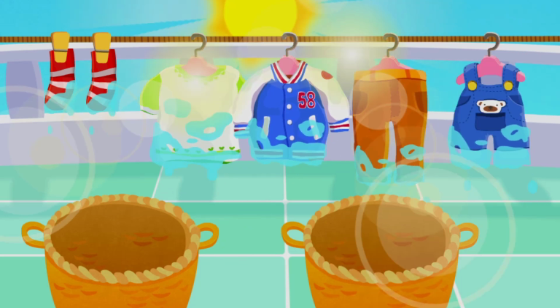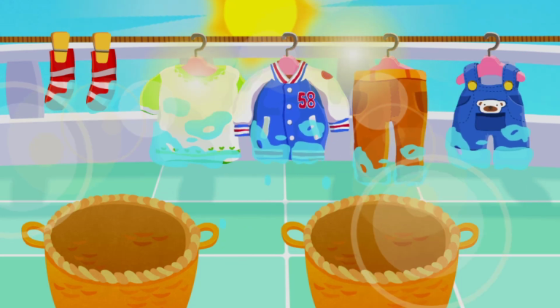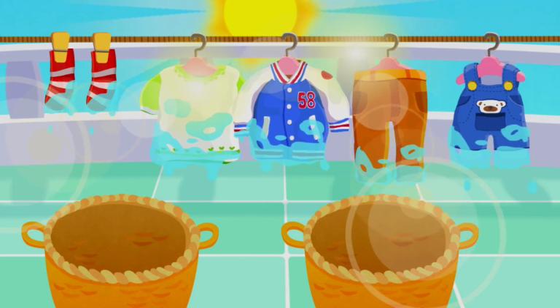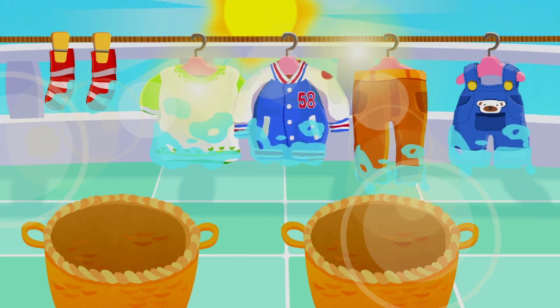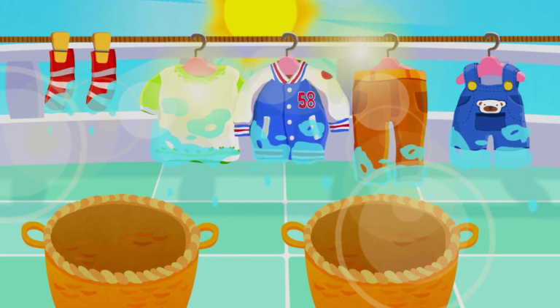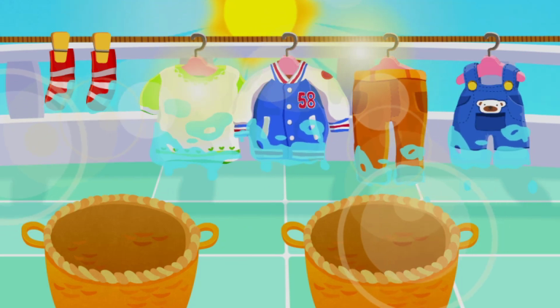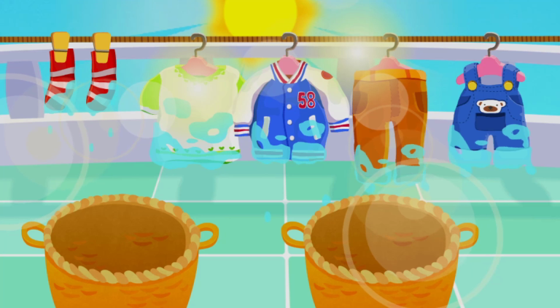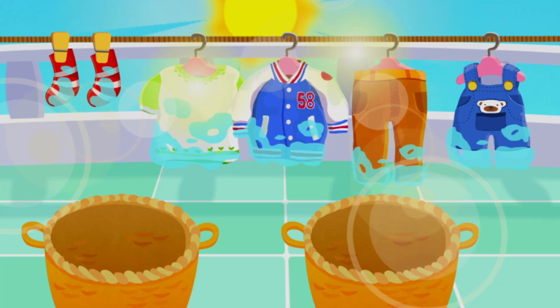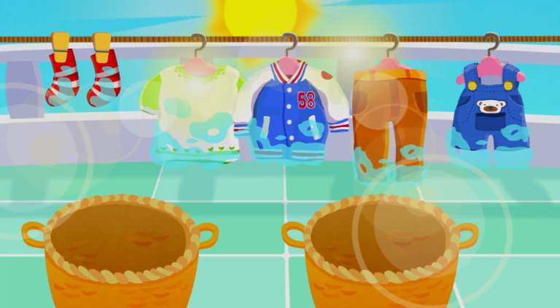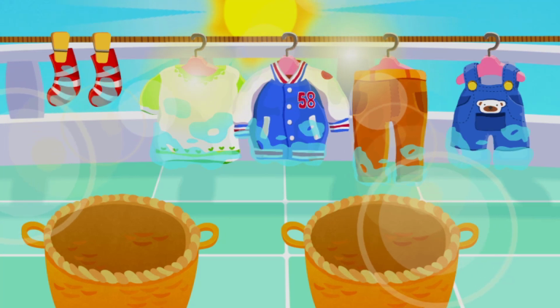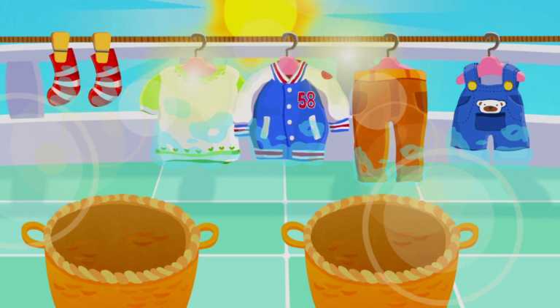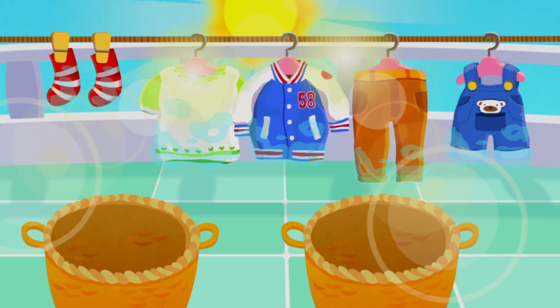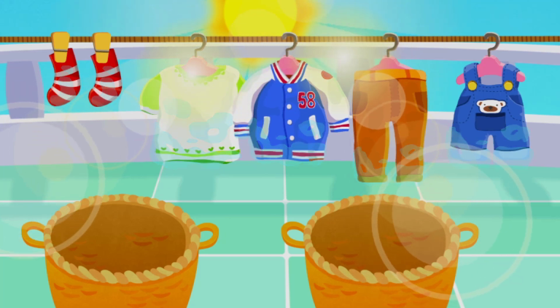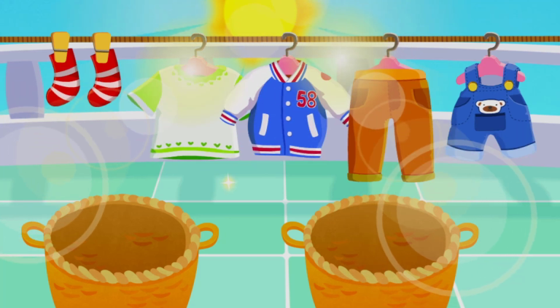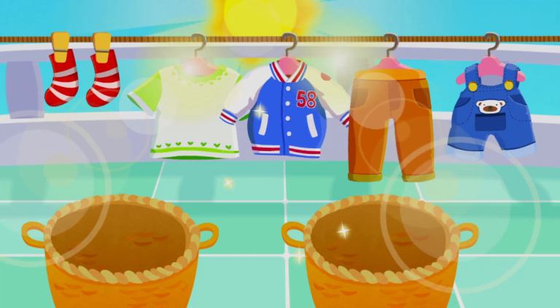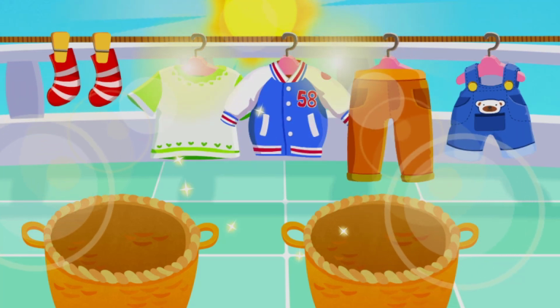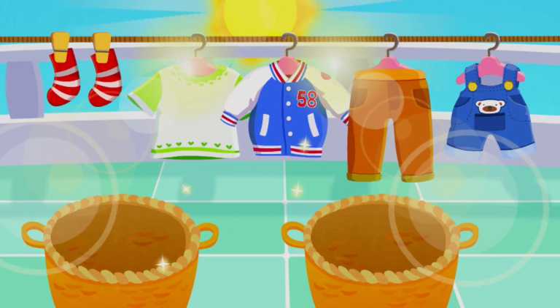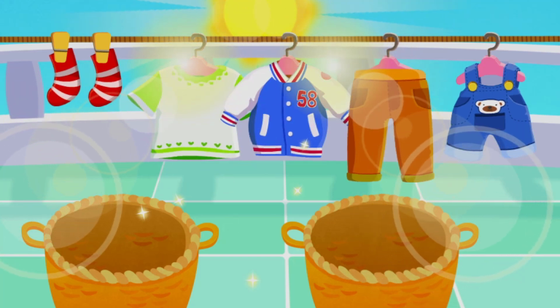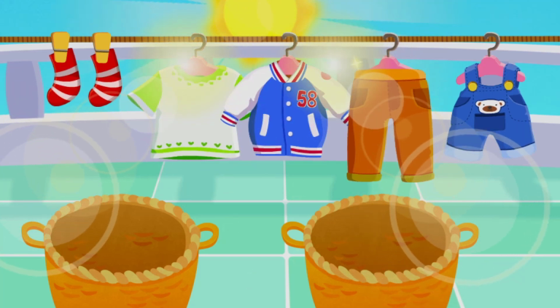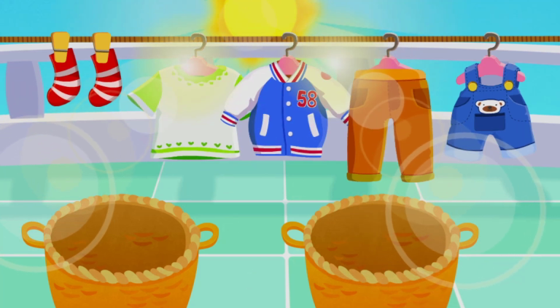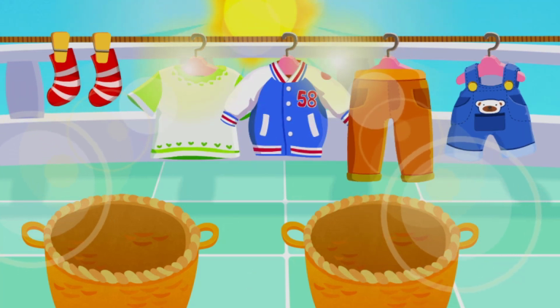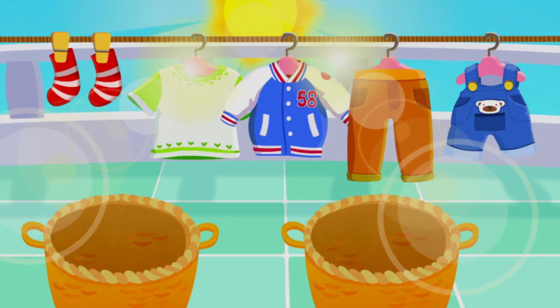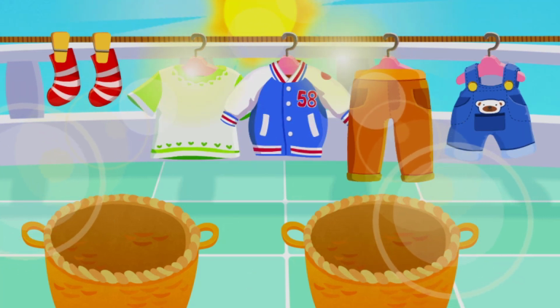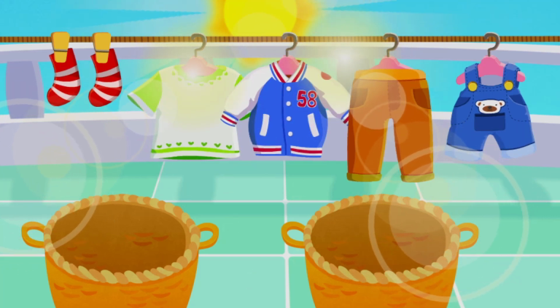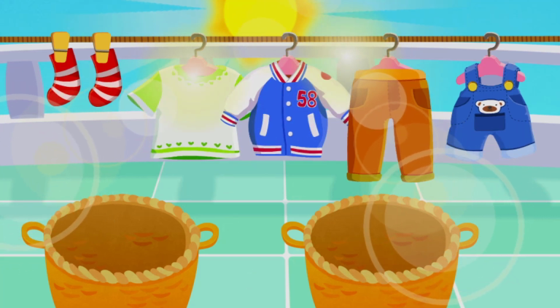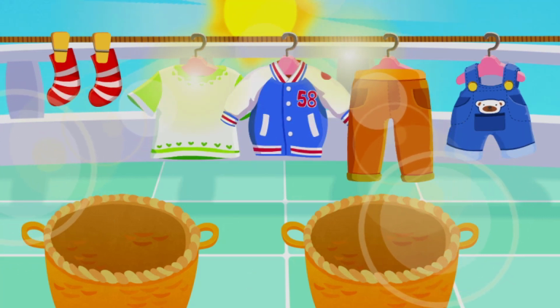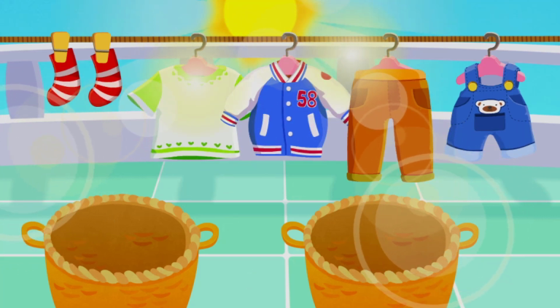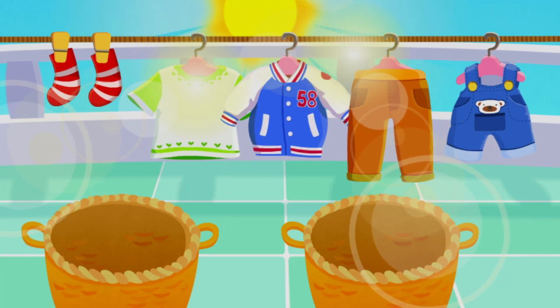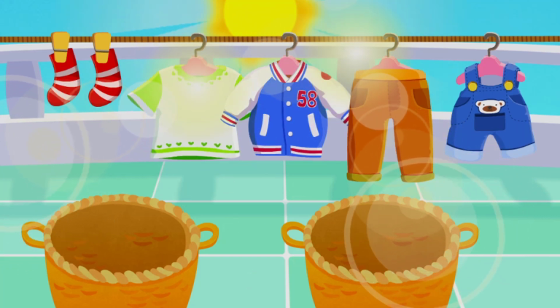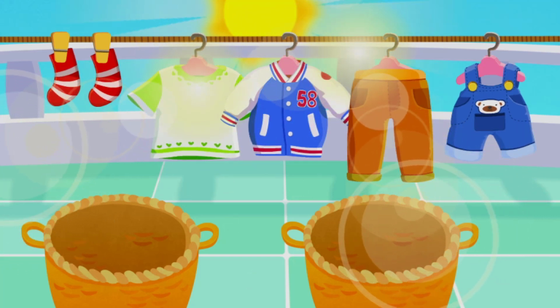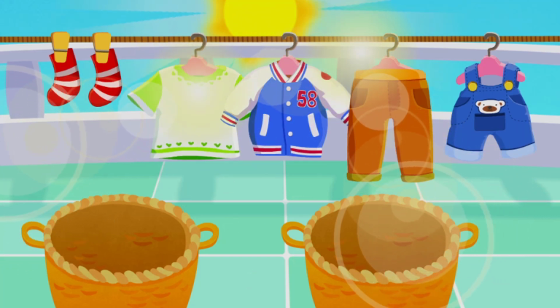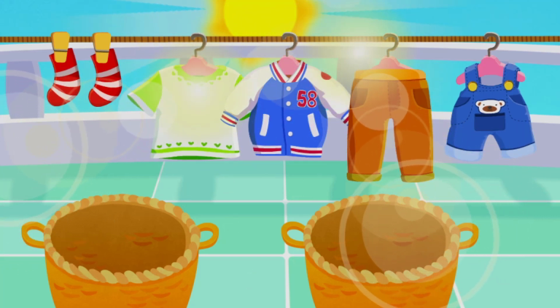The sun is coming up. You are the best! The clothes are perfectly dry.